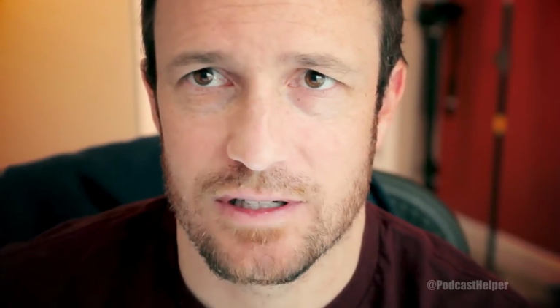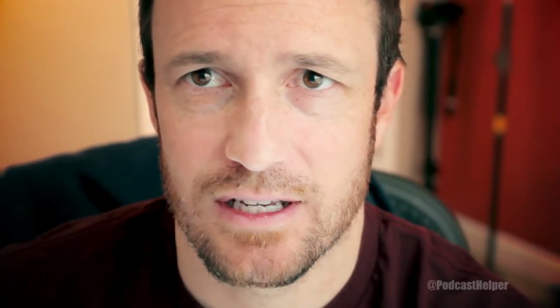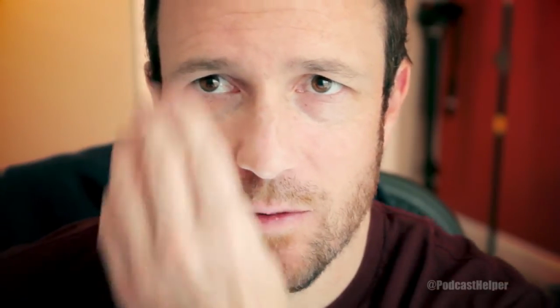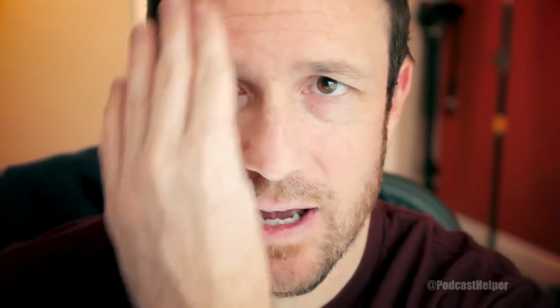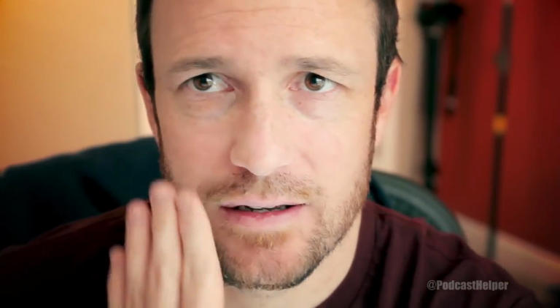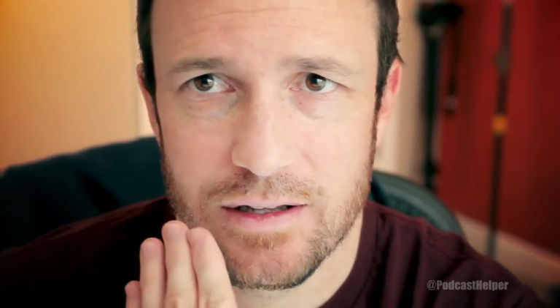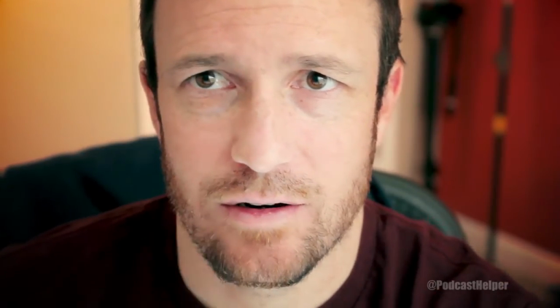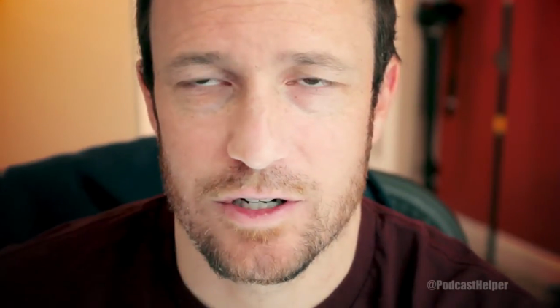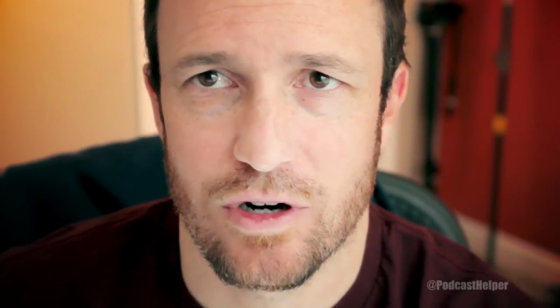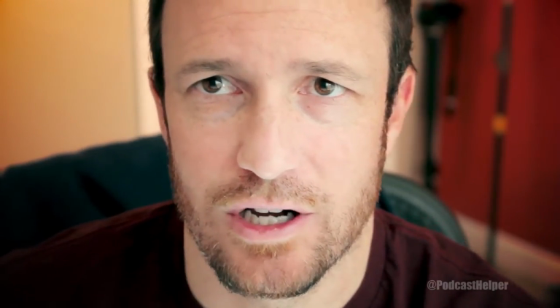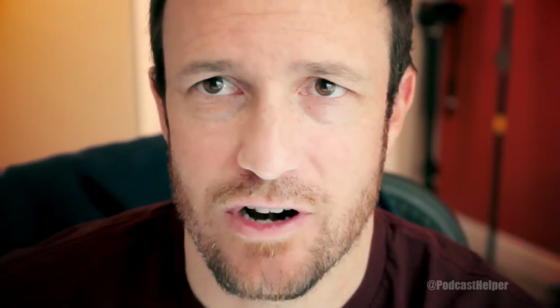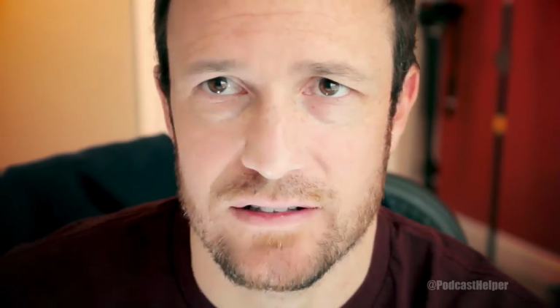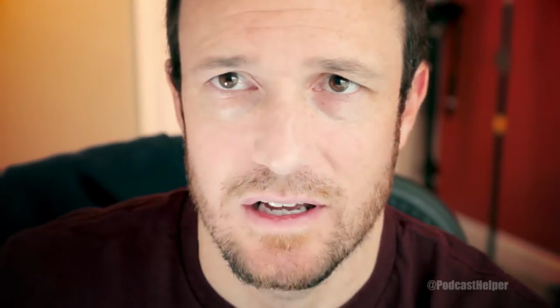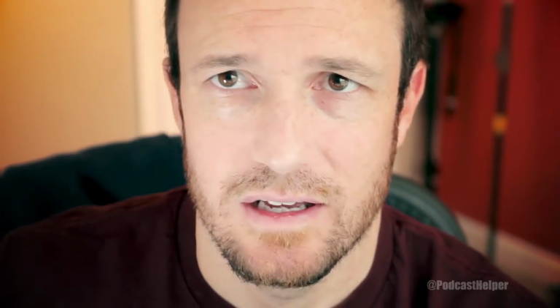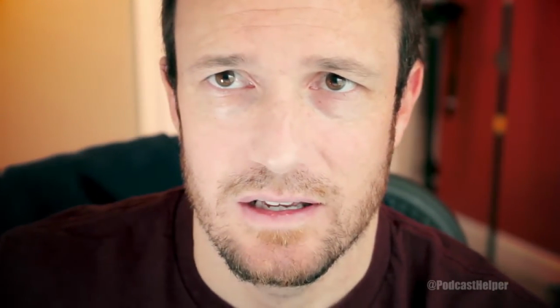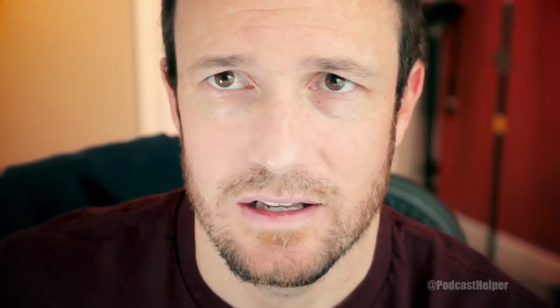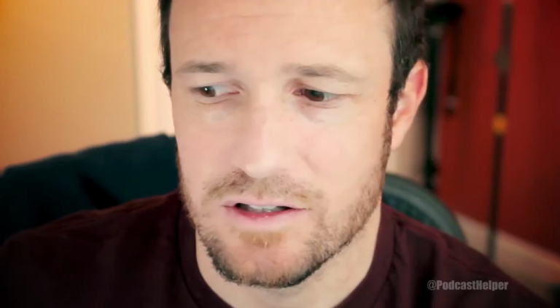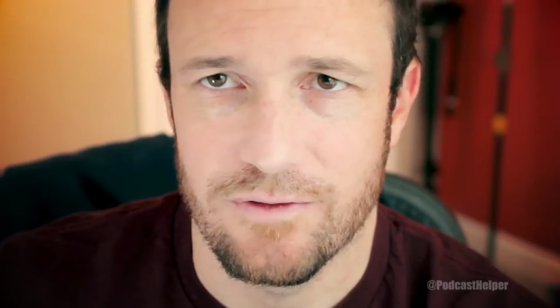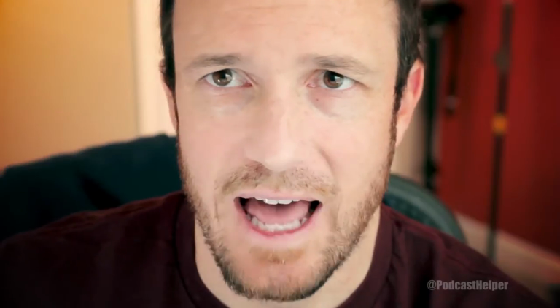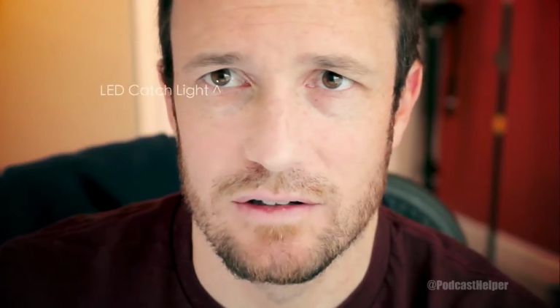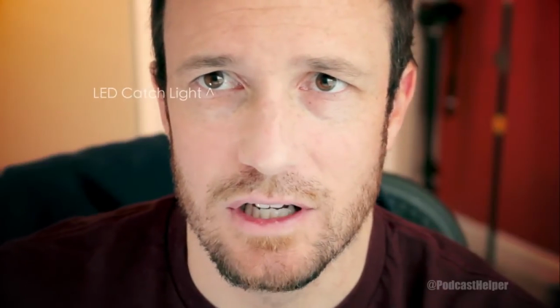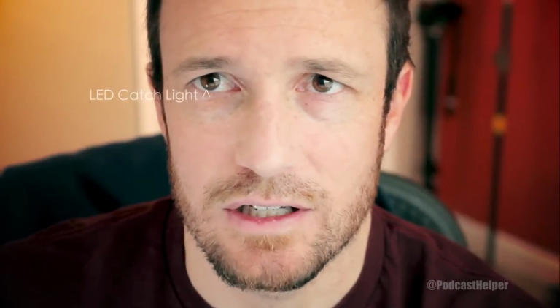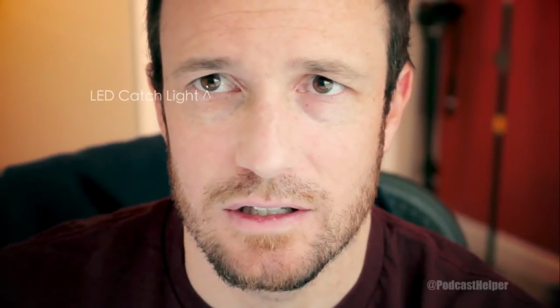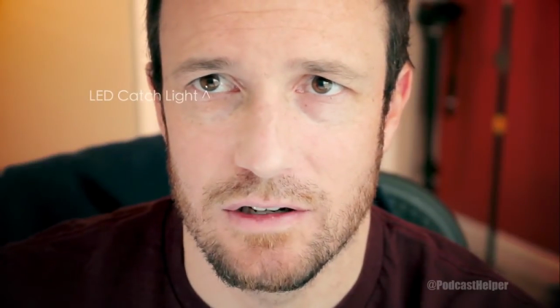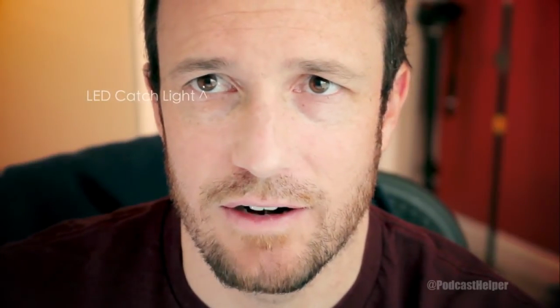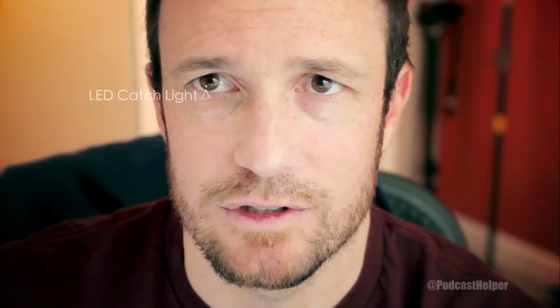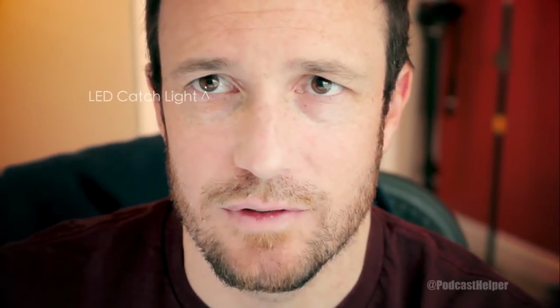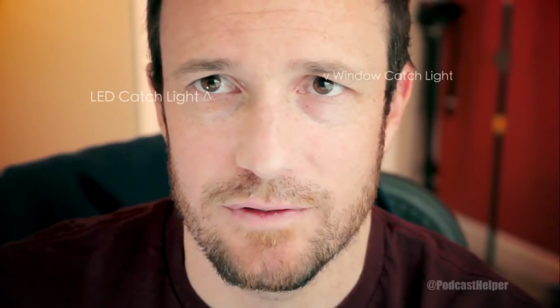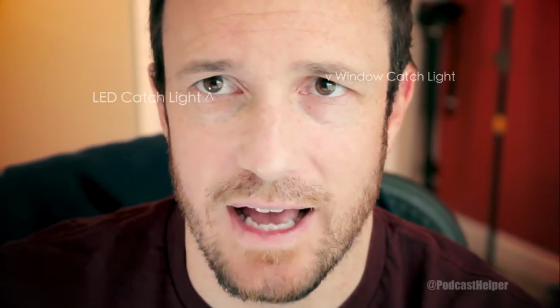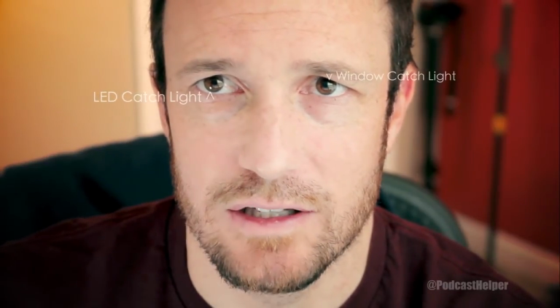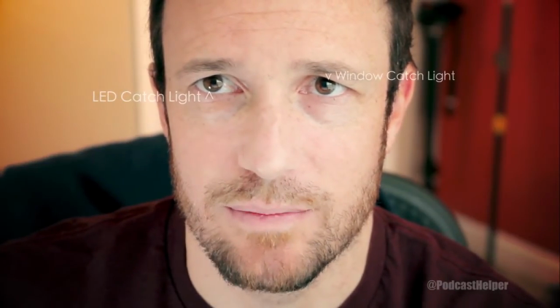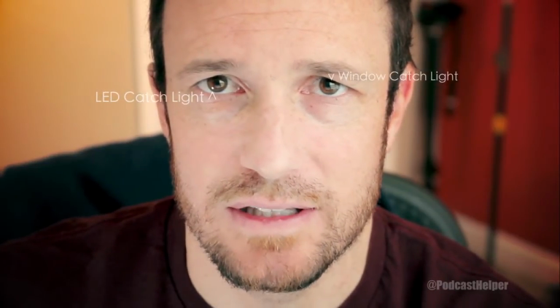You can see it's filling in the right side of my face. When I take it away, there's much more contrast. This is a flatter look — not everyone's going for that flat look.